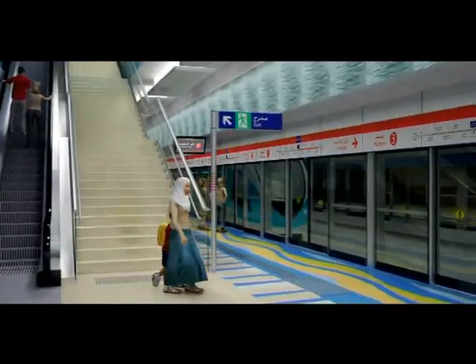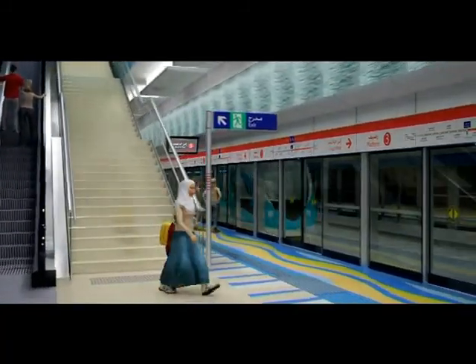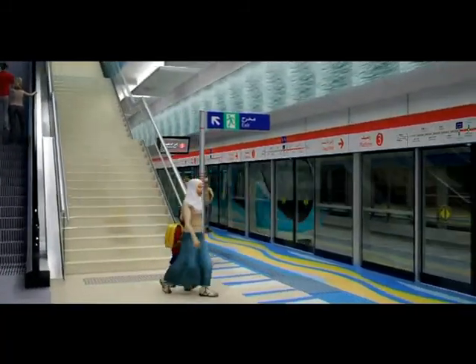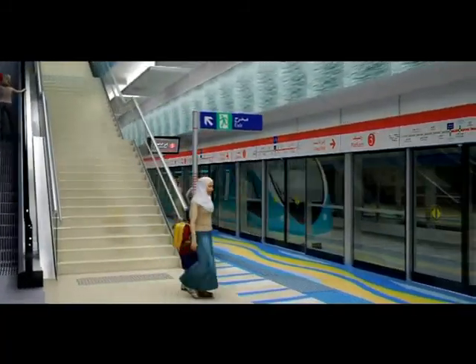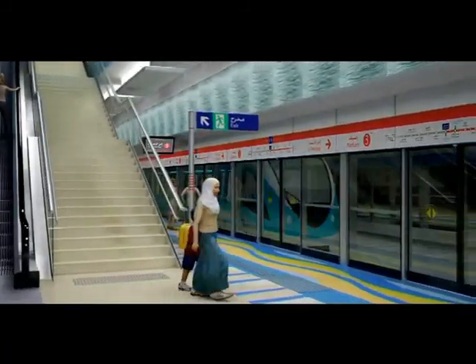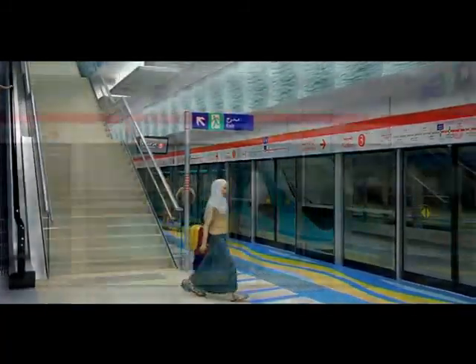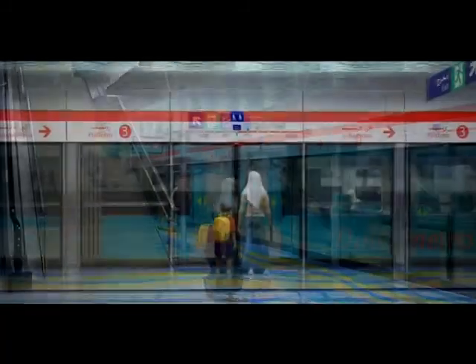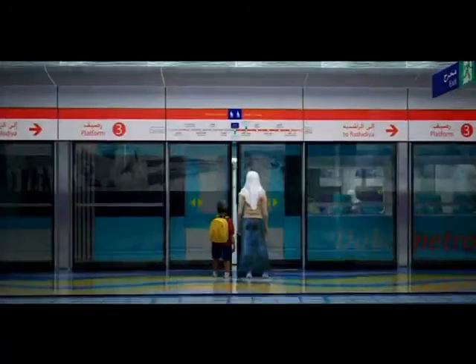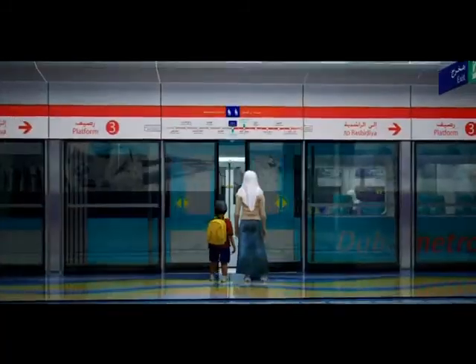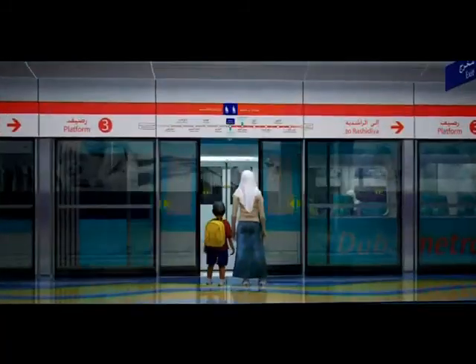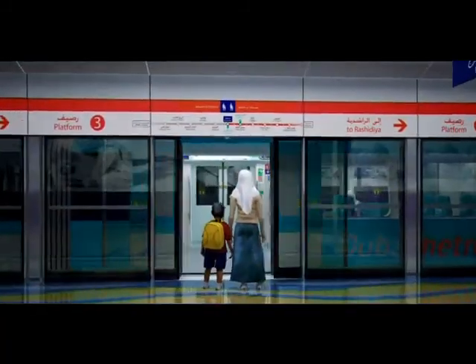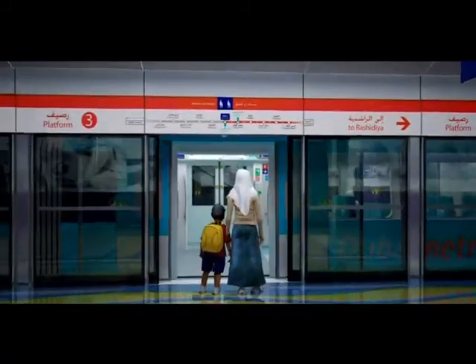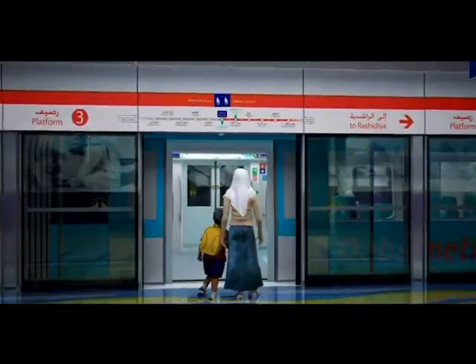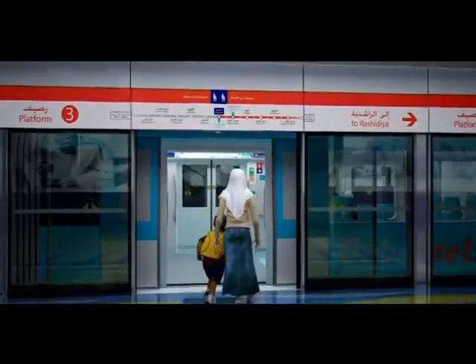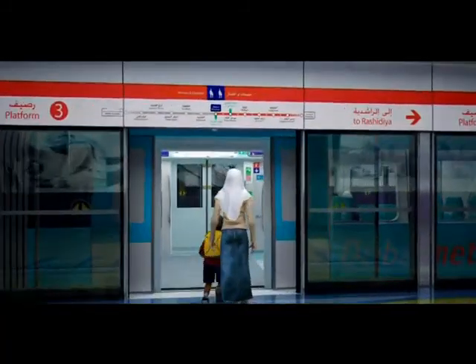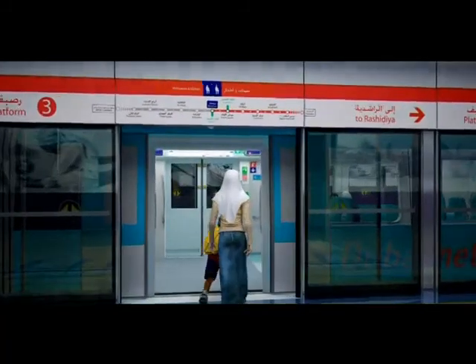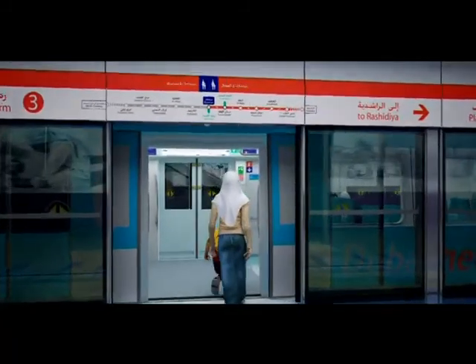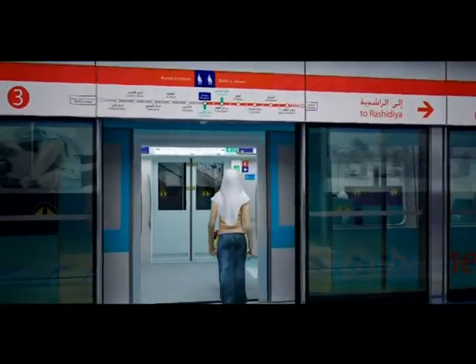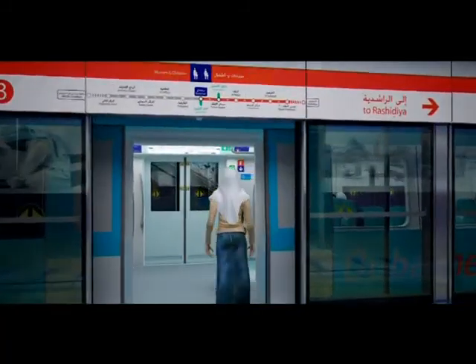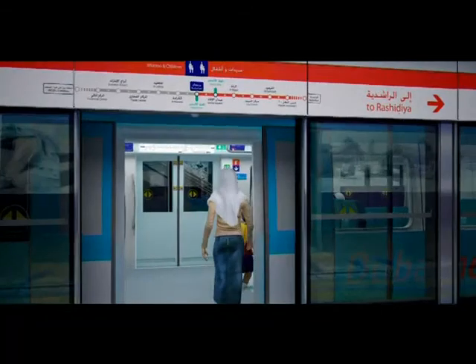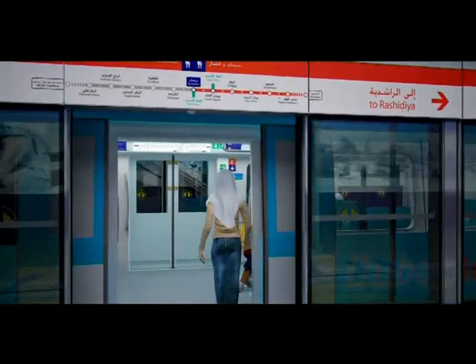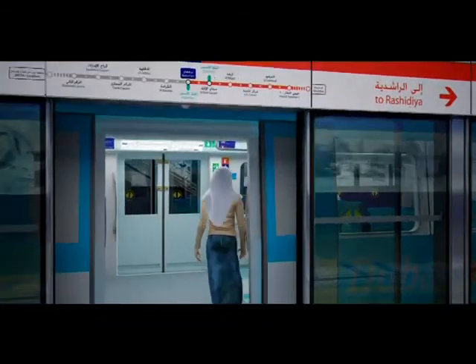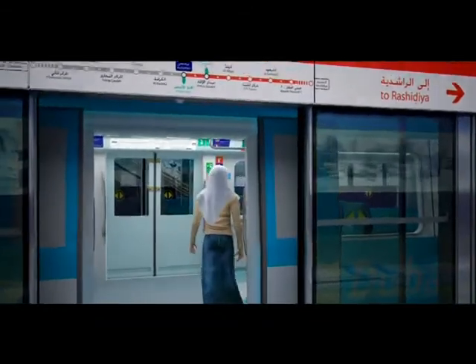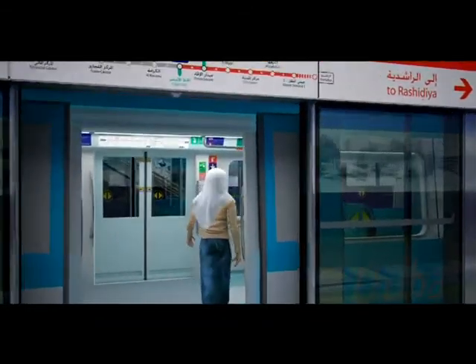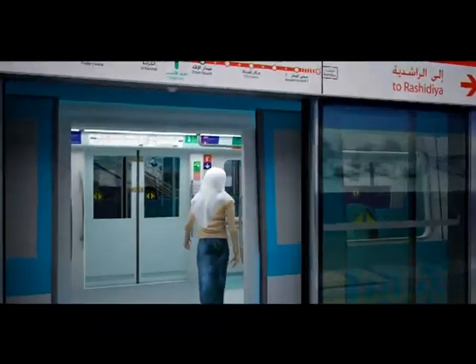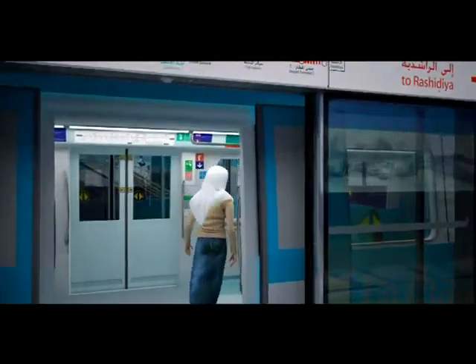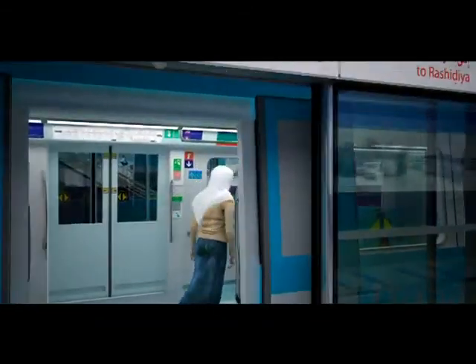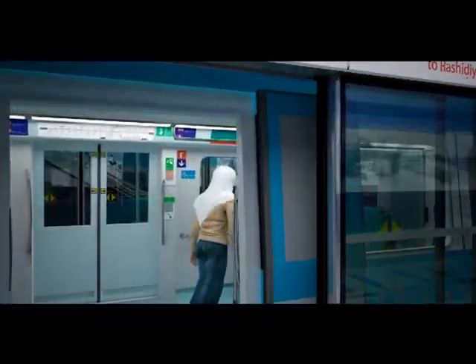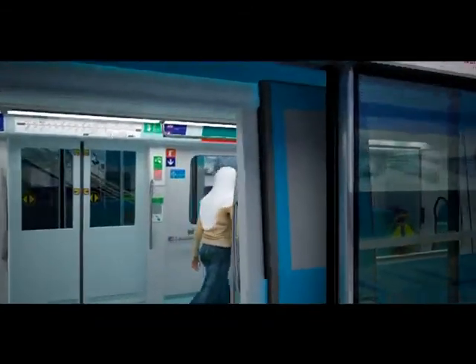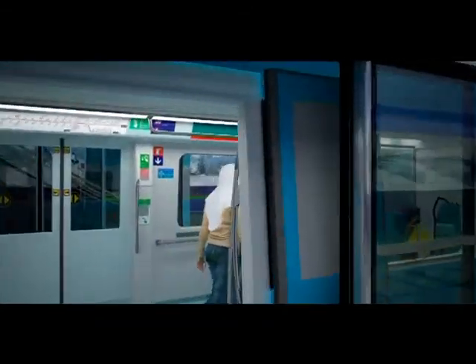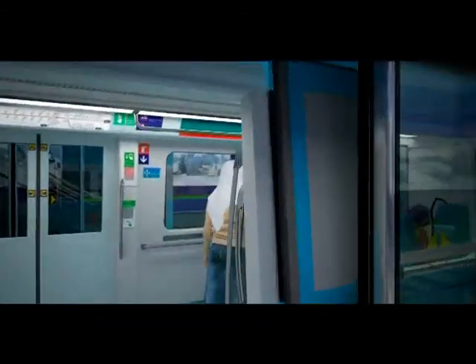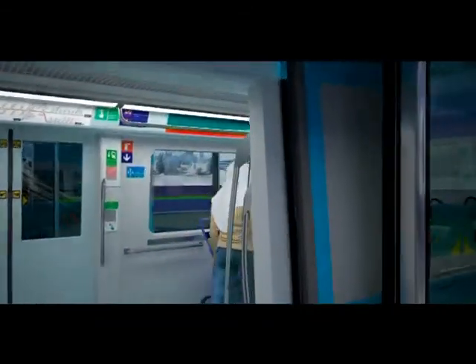Located near the front of the train is a separate compartment designated to women and children.